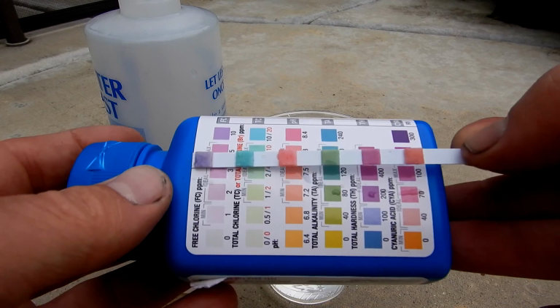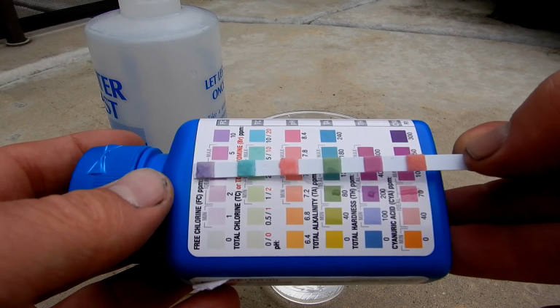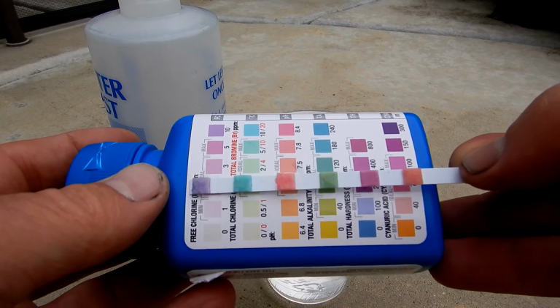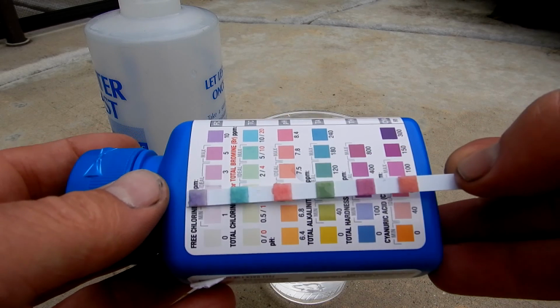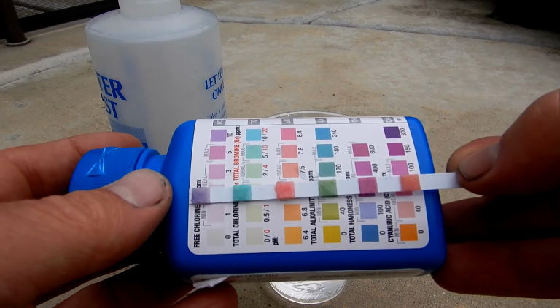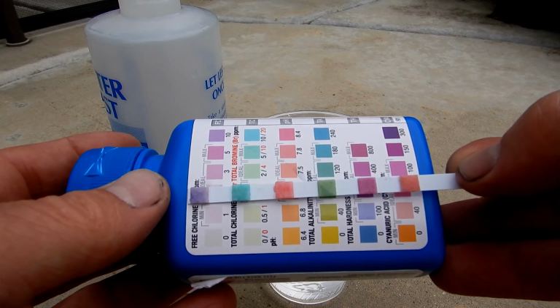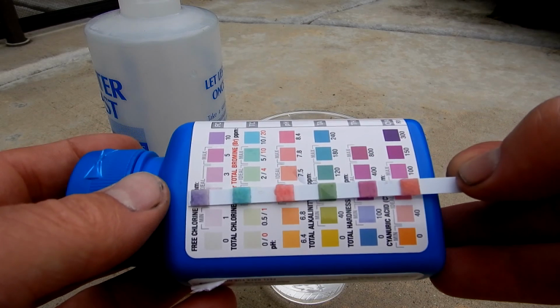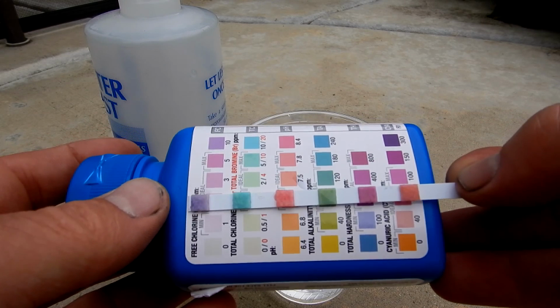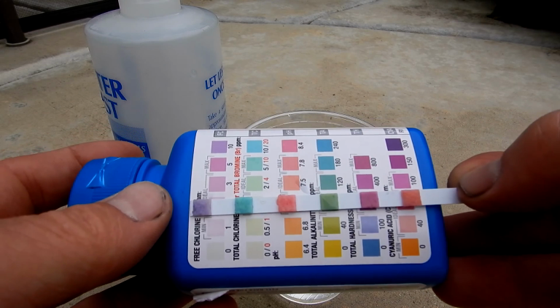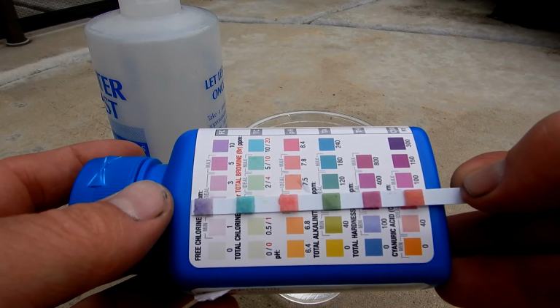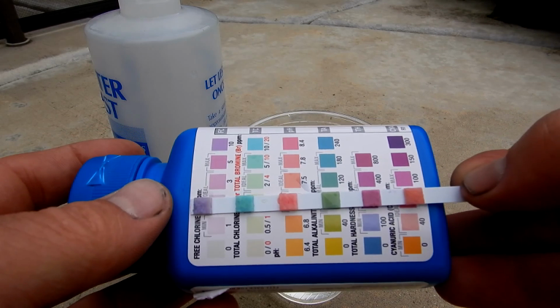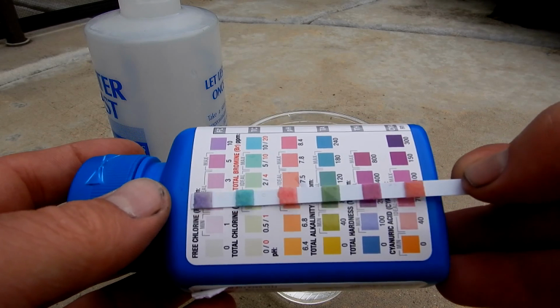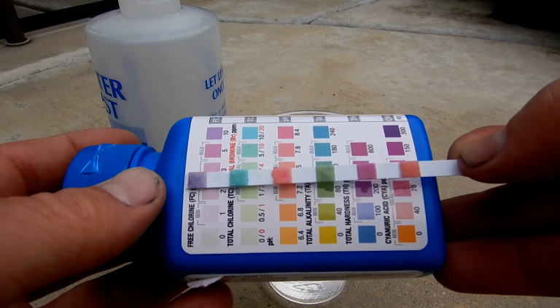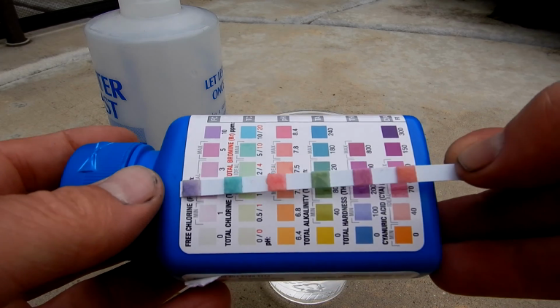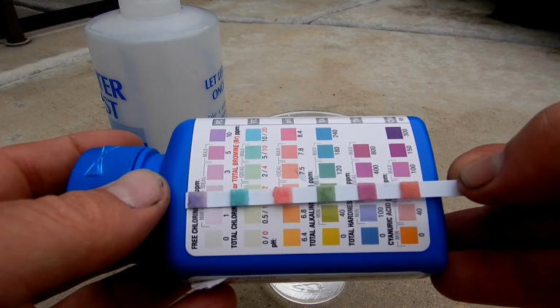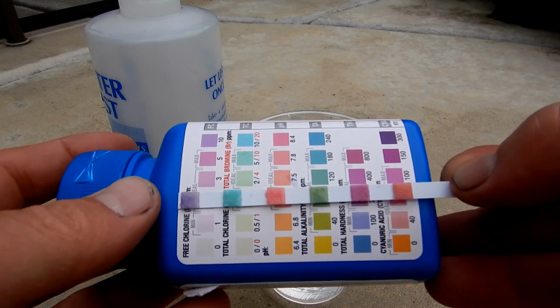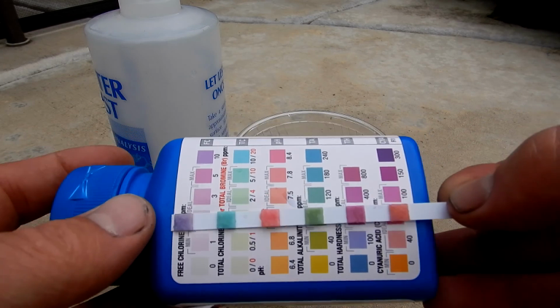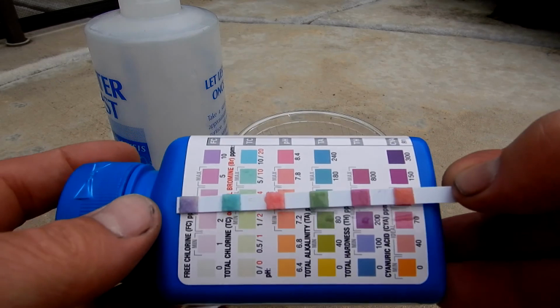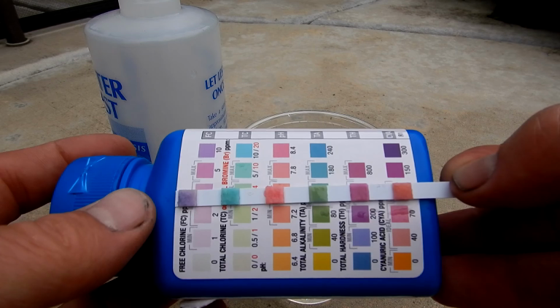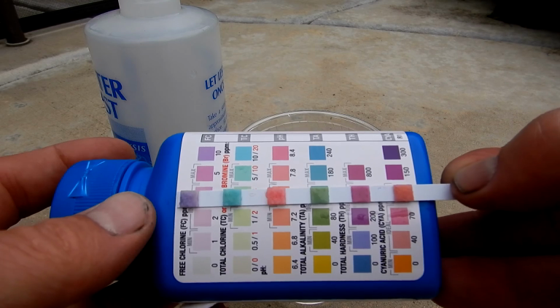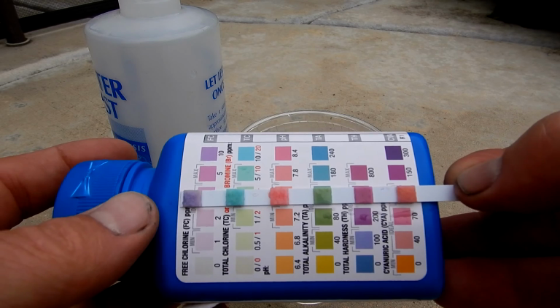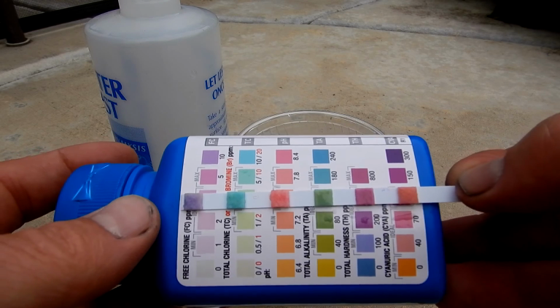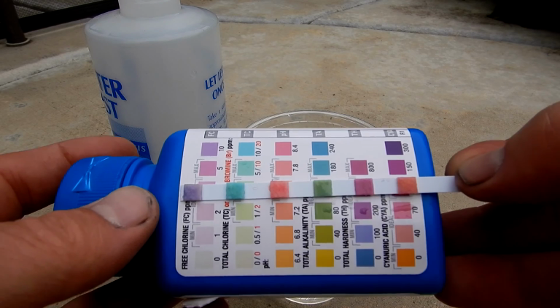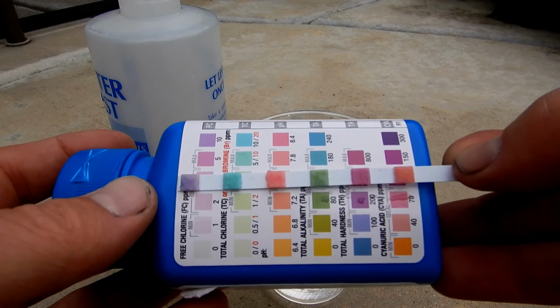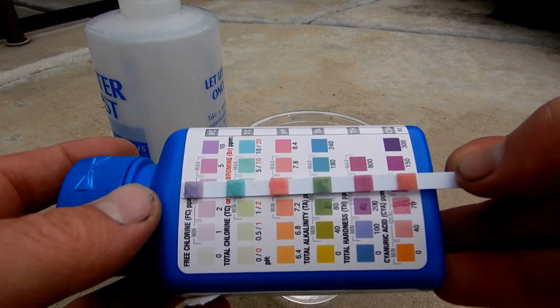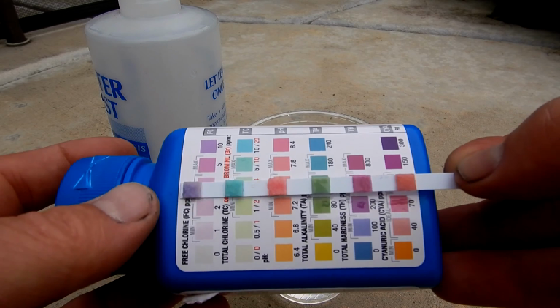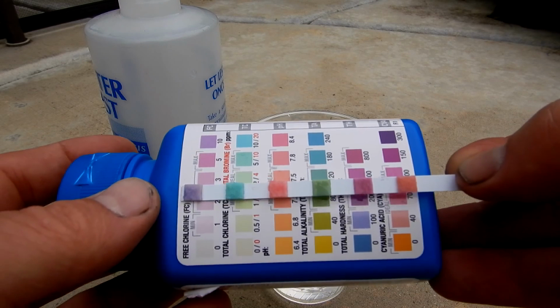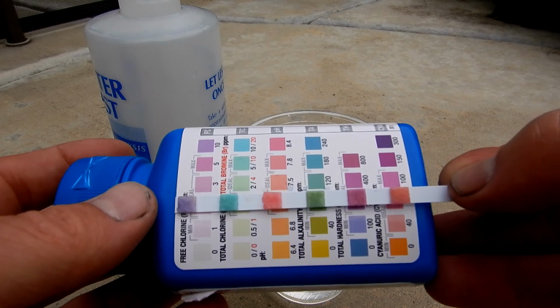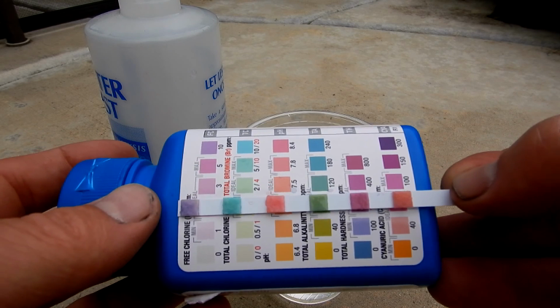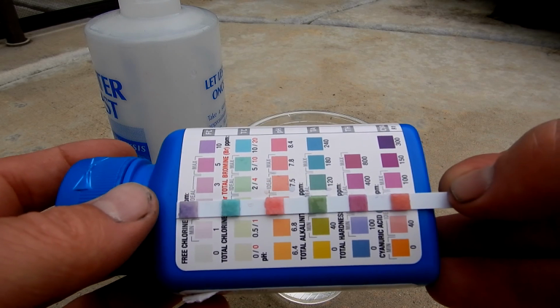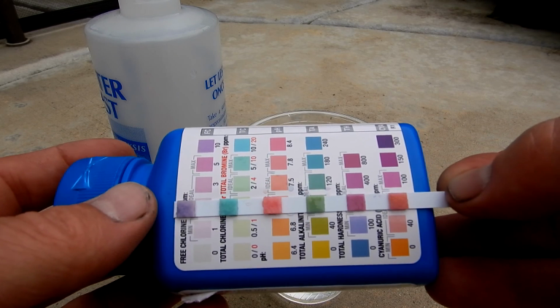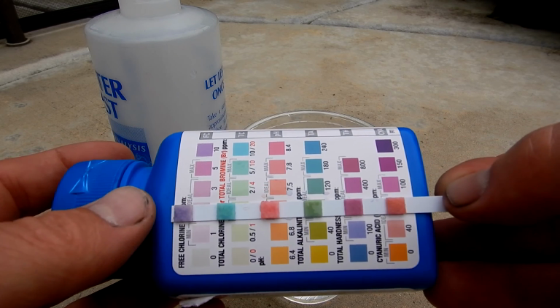The alkalinity is about 80, total hardness is at 400, and the cyanuric acid level is about 70.